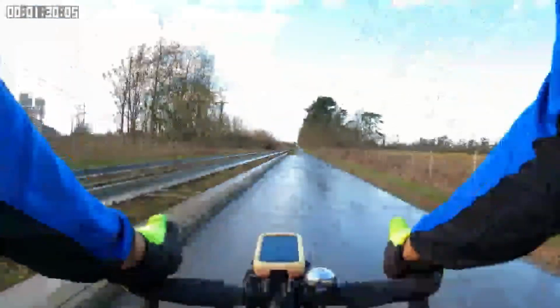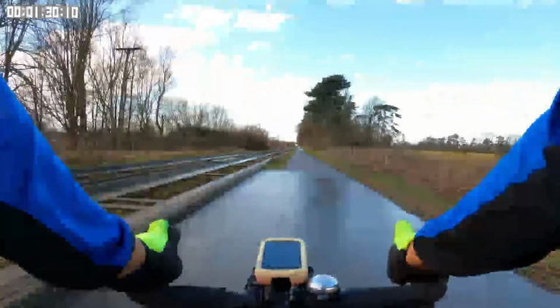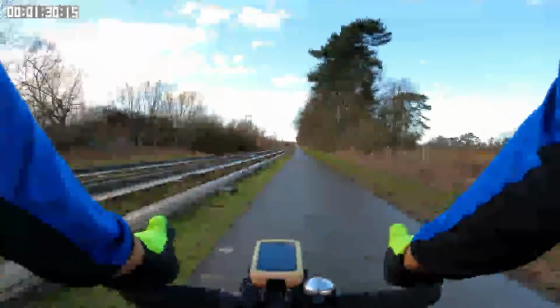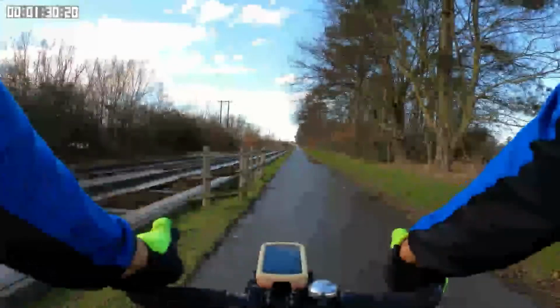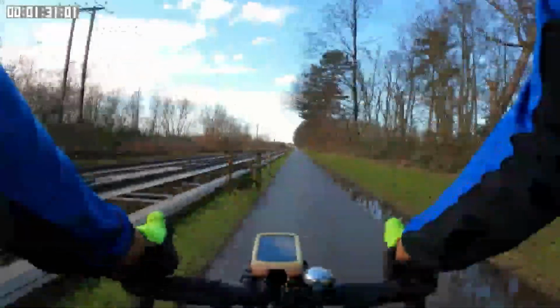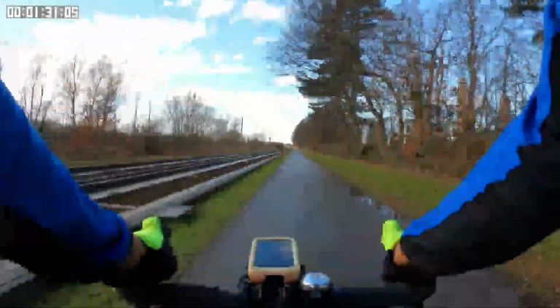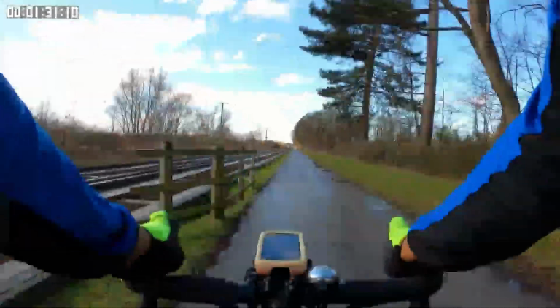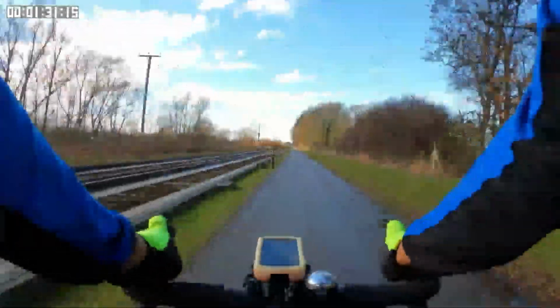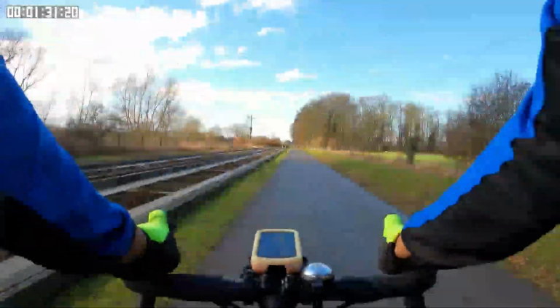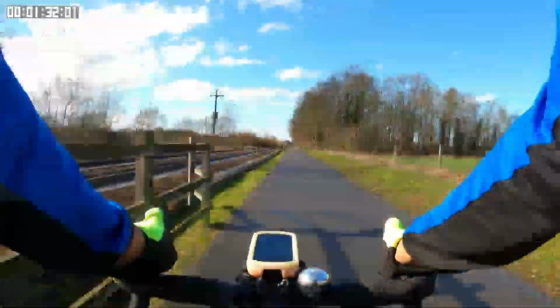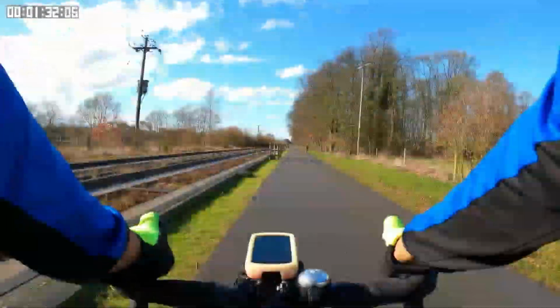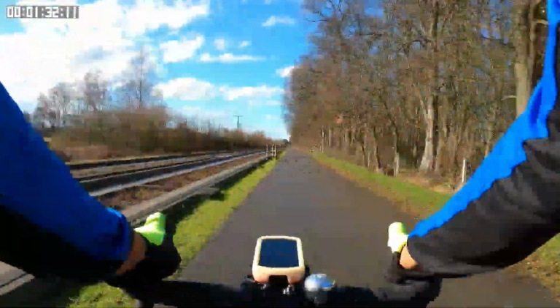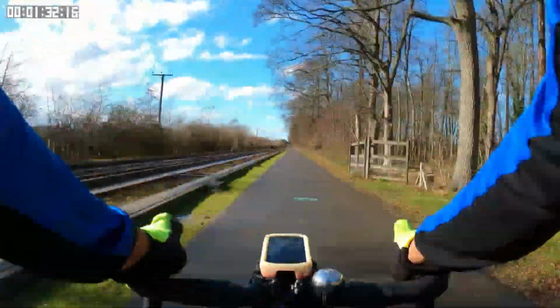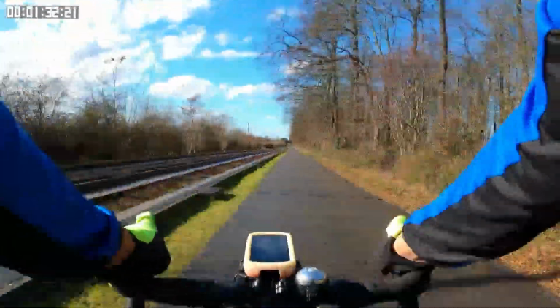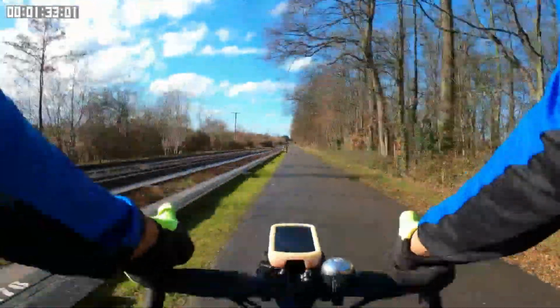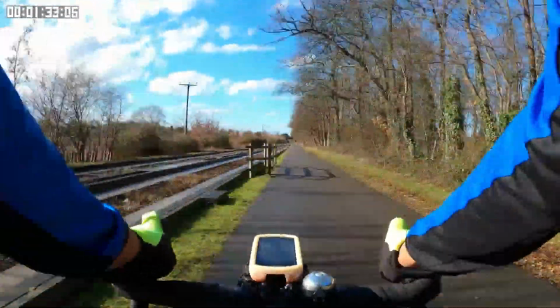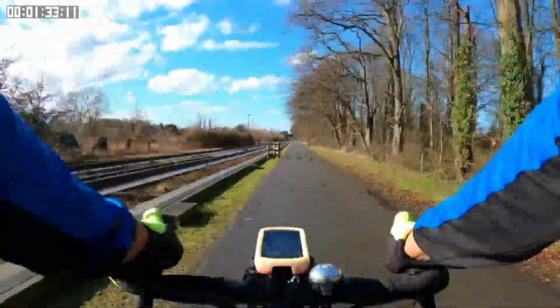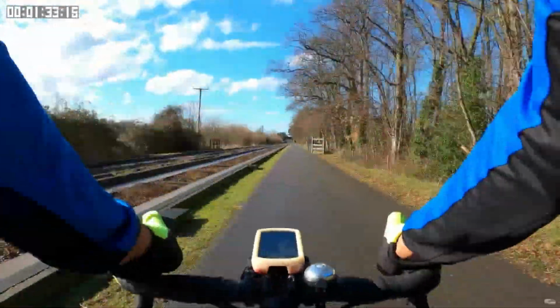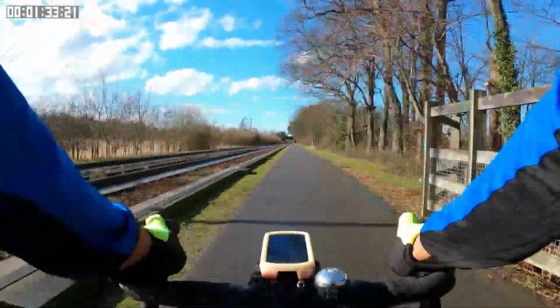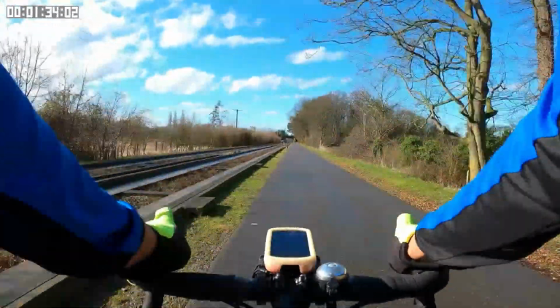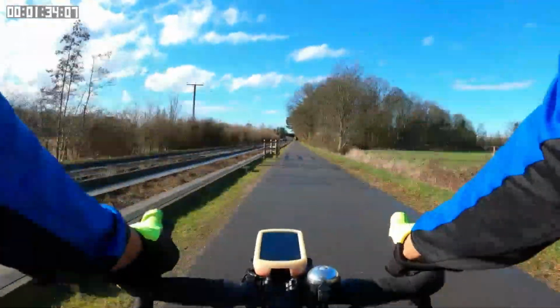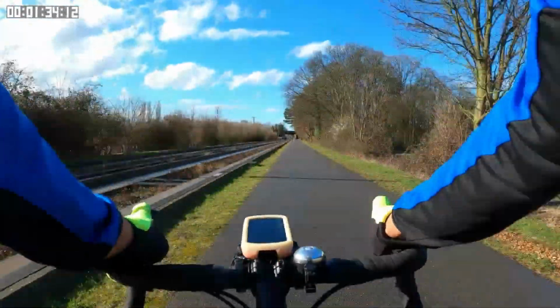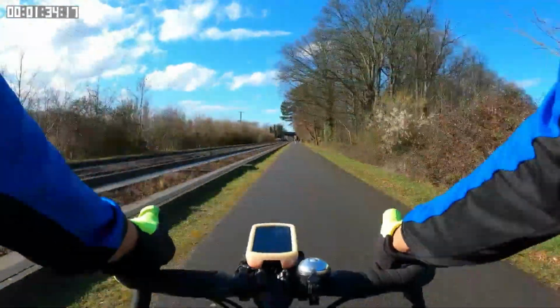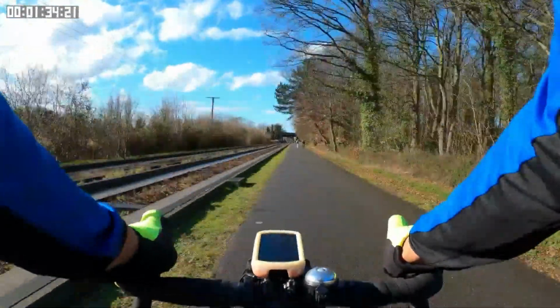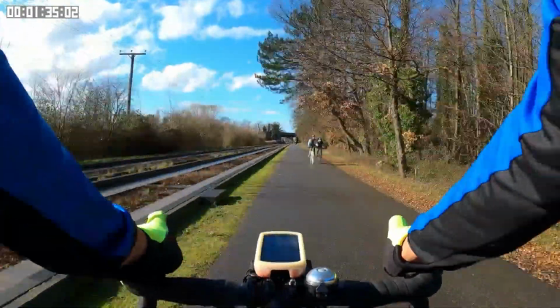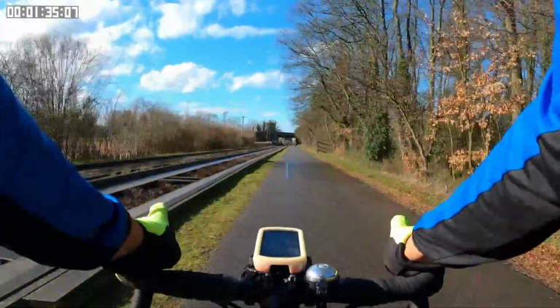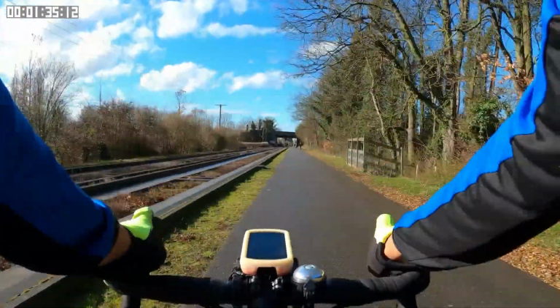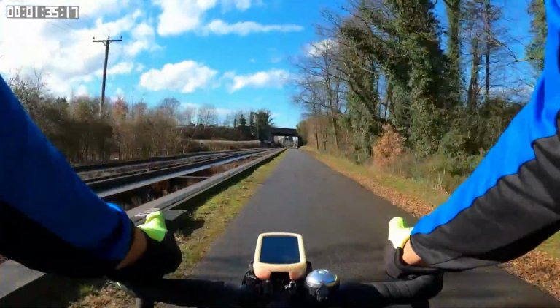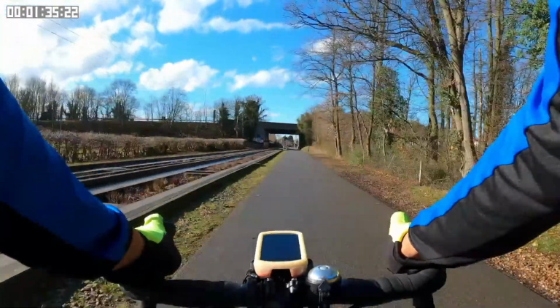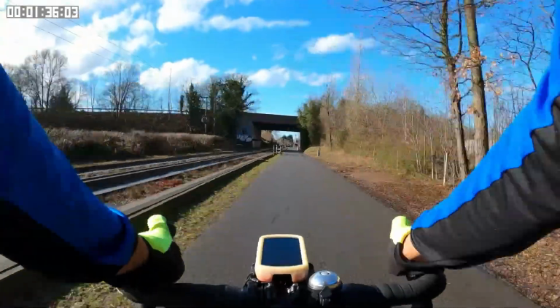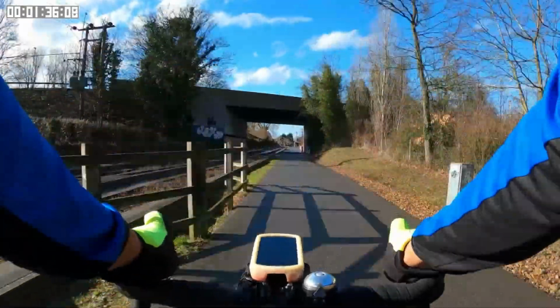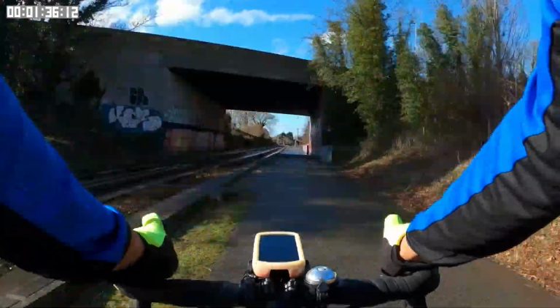One thing that can be said about this path that runs next to the busway: the cycle path is lovely and smooth.